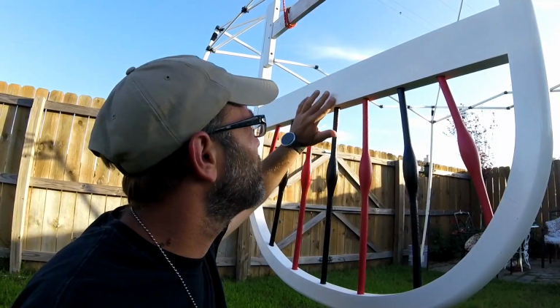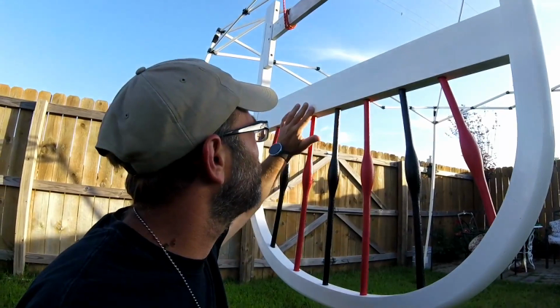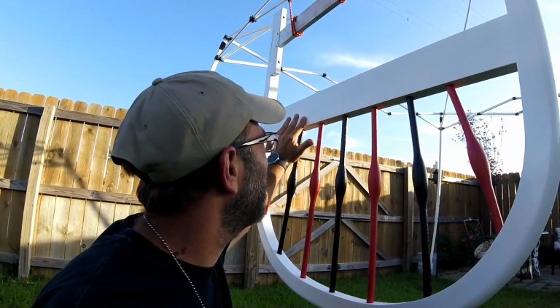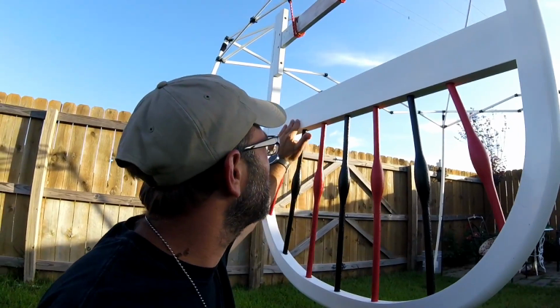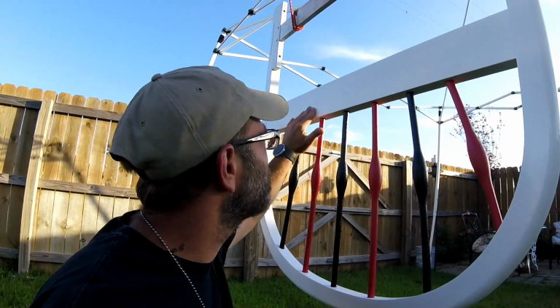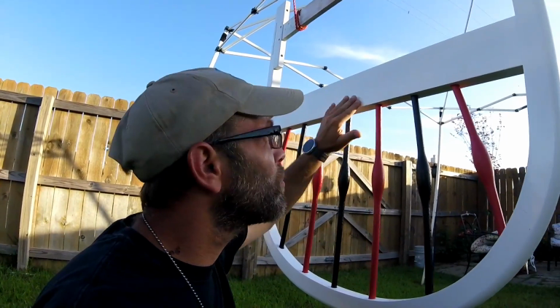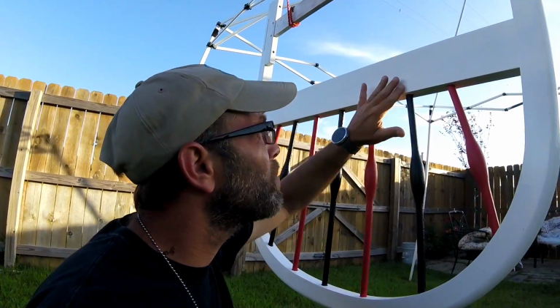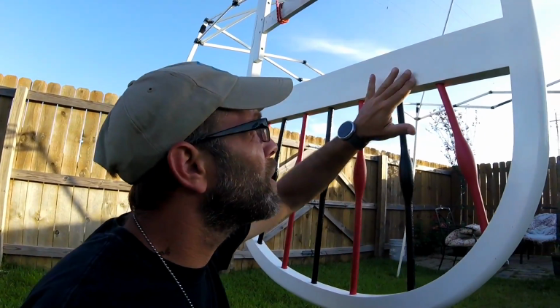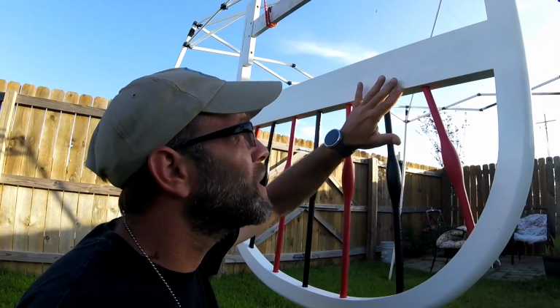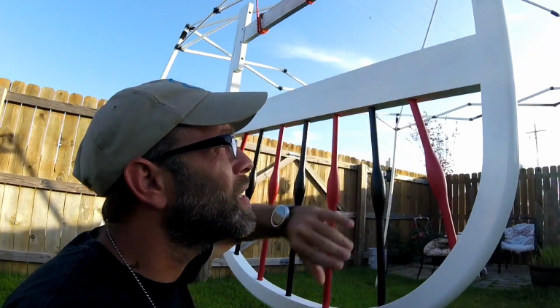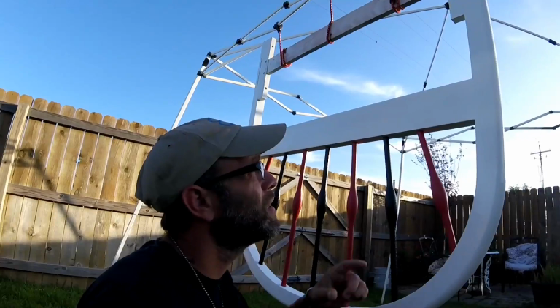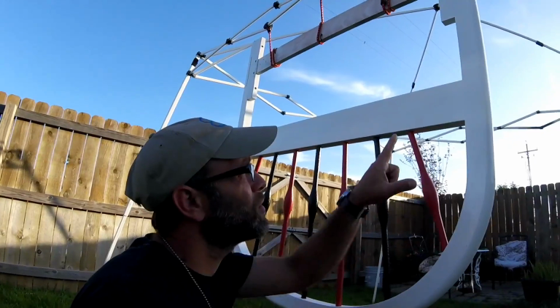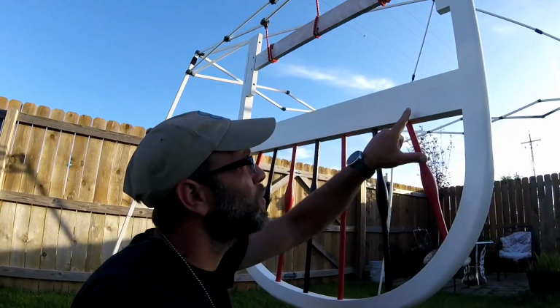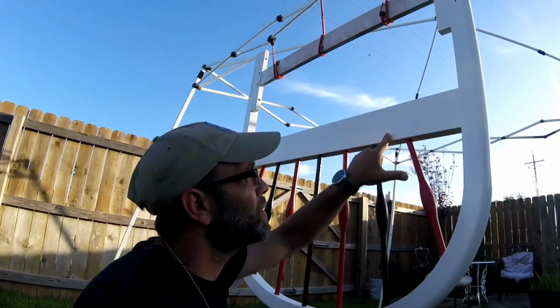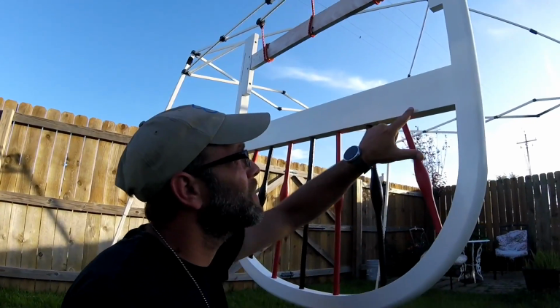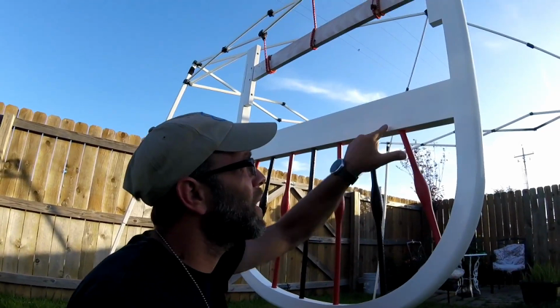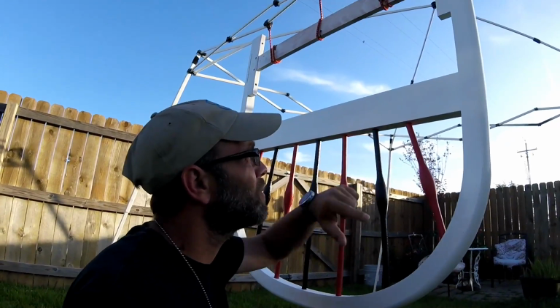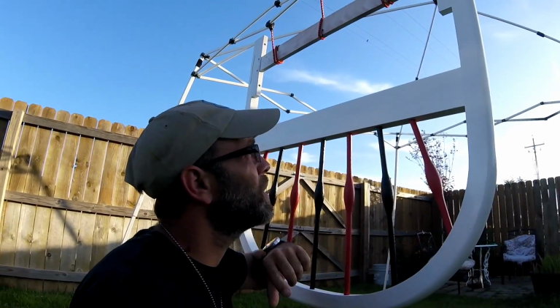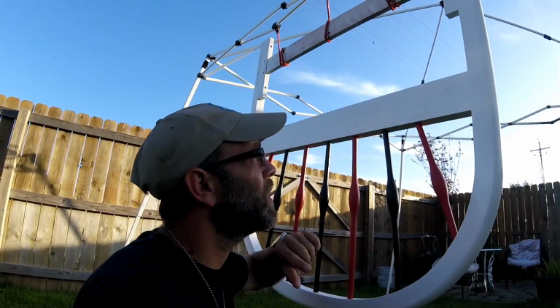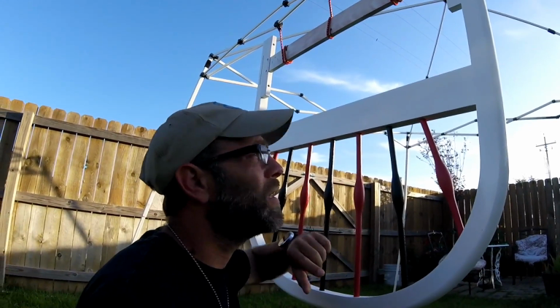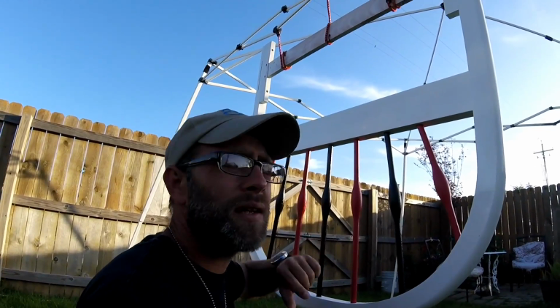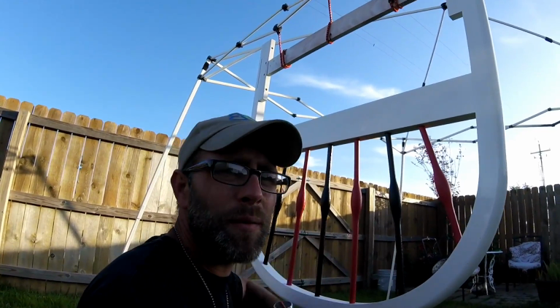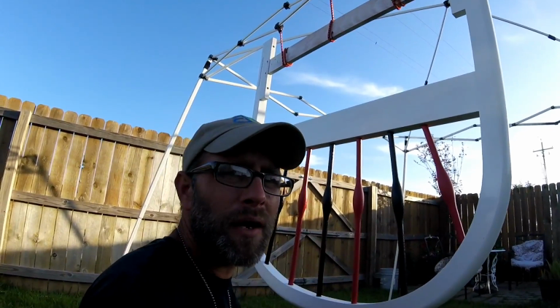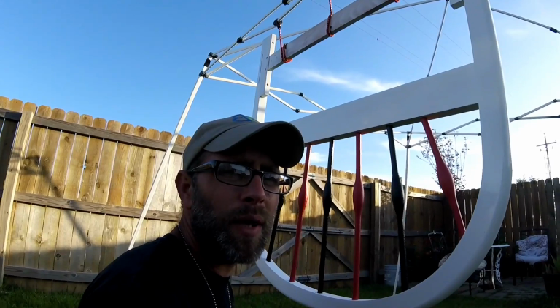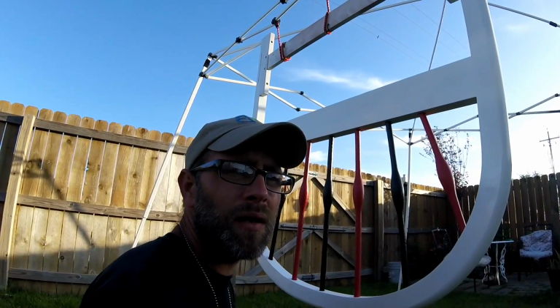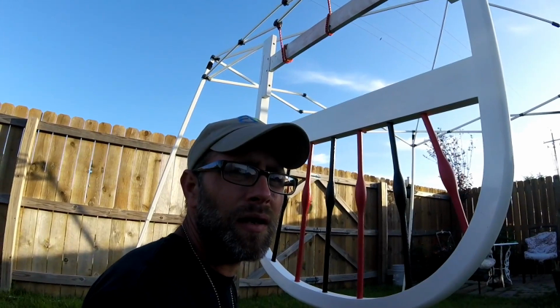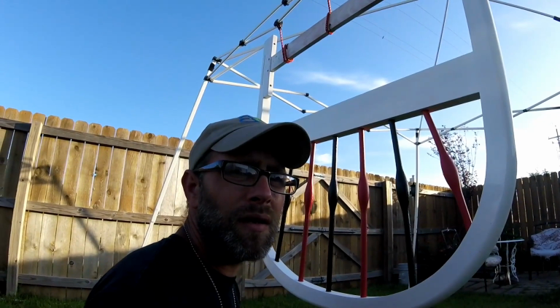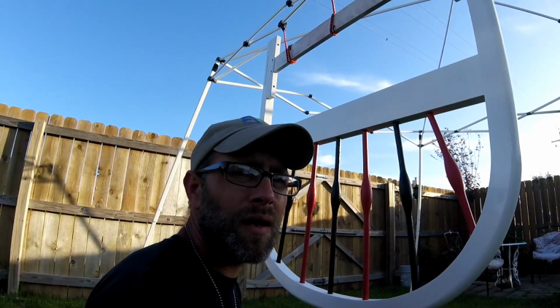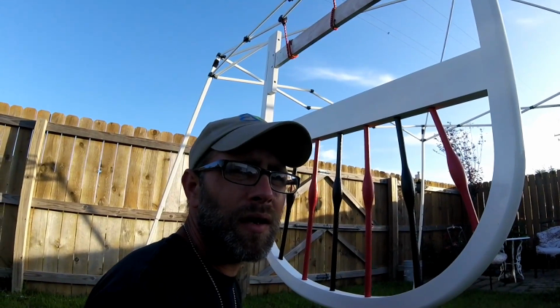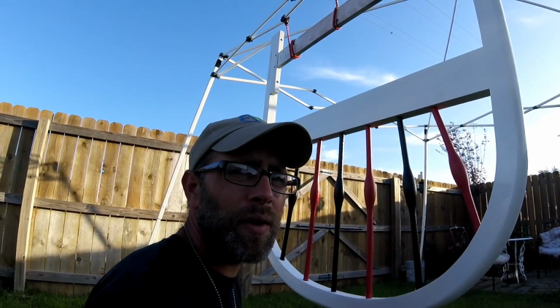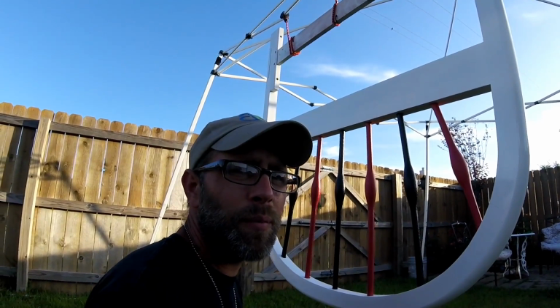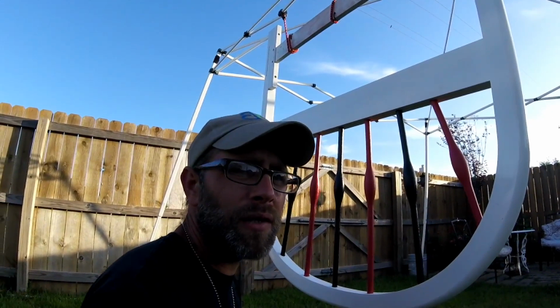So that is where the problem comes in. I'm going to go ahead and sand this down a little bit, clean it back up again, and get it ready for paint.